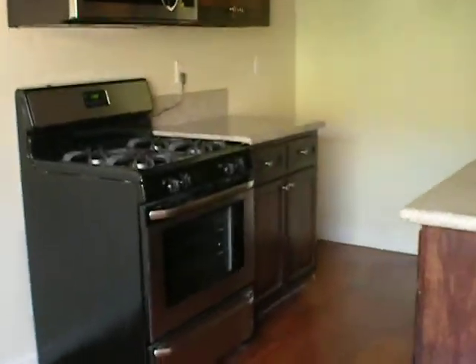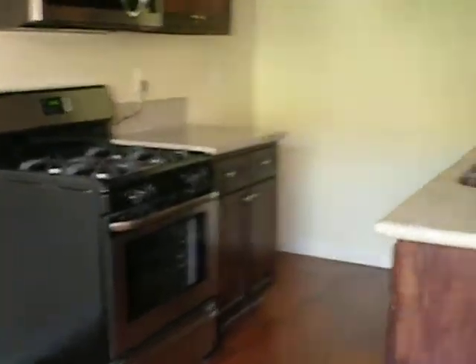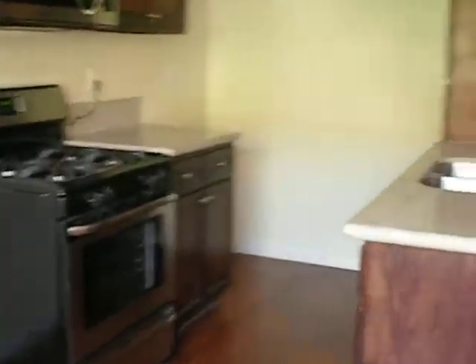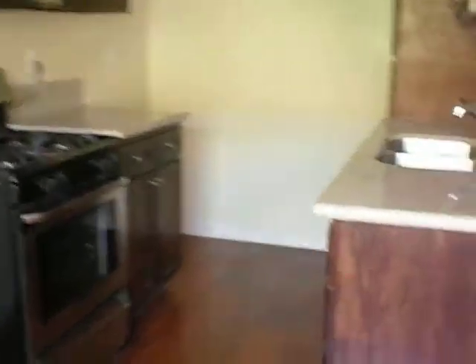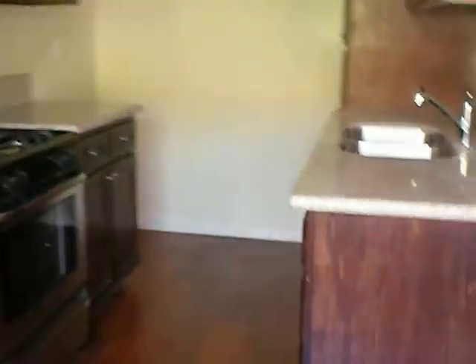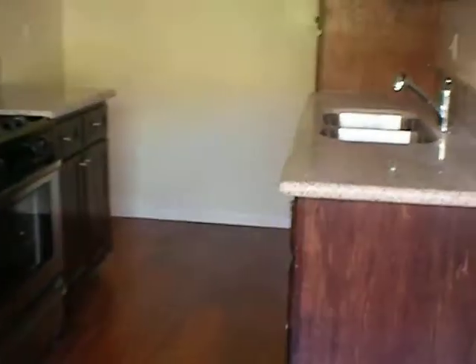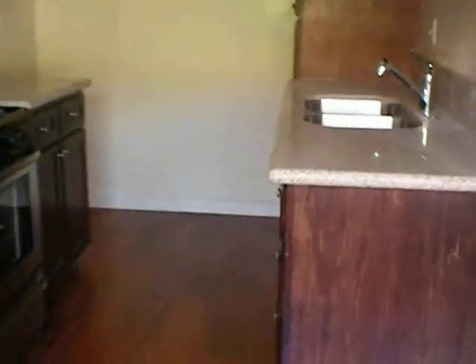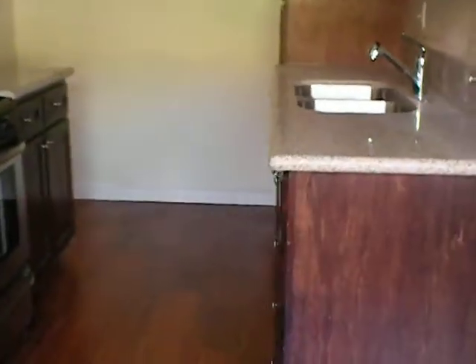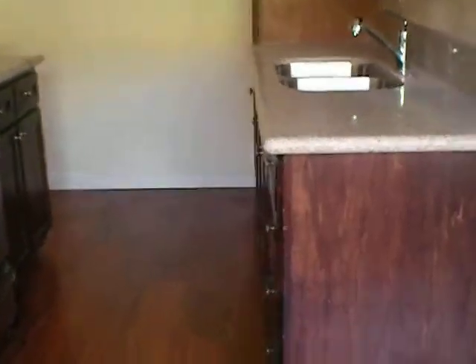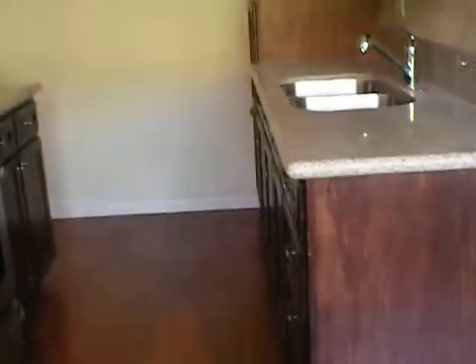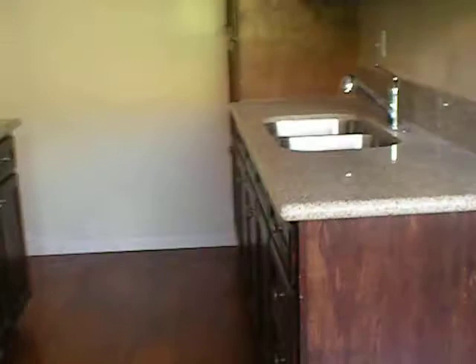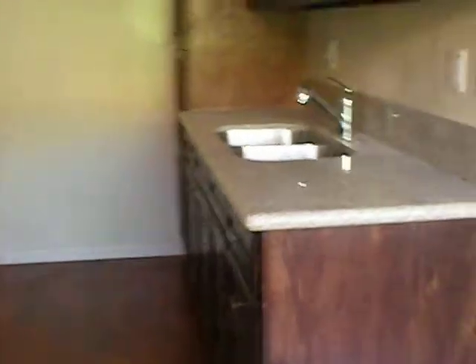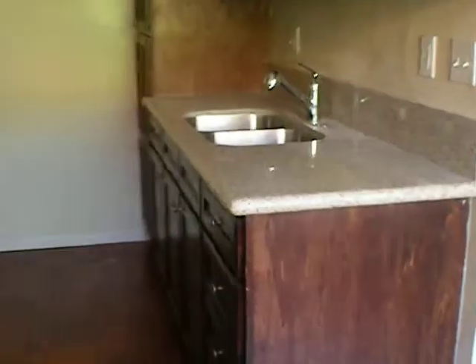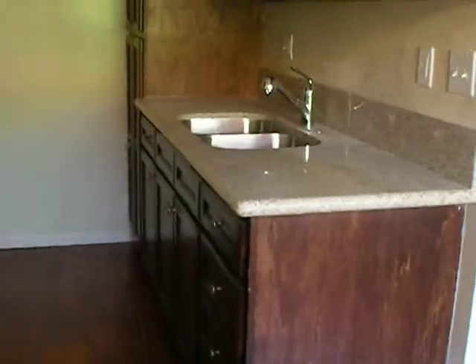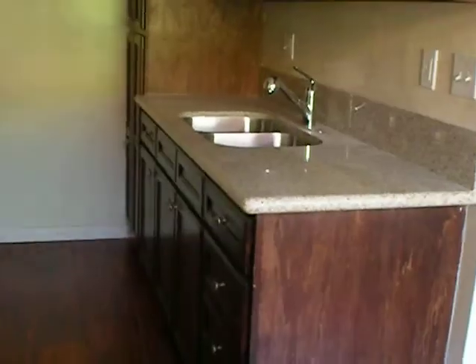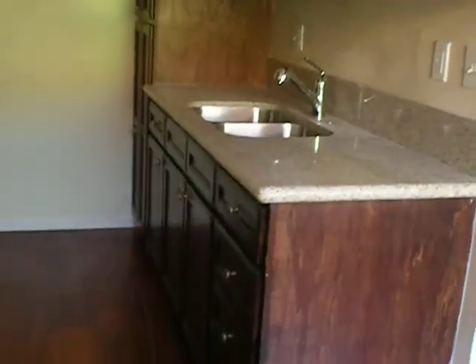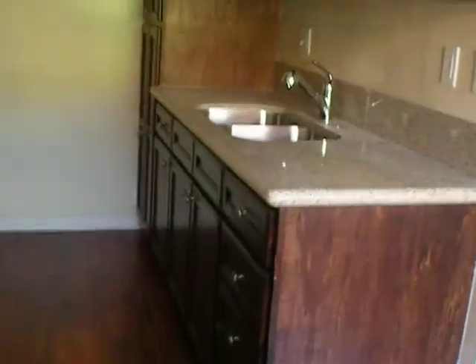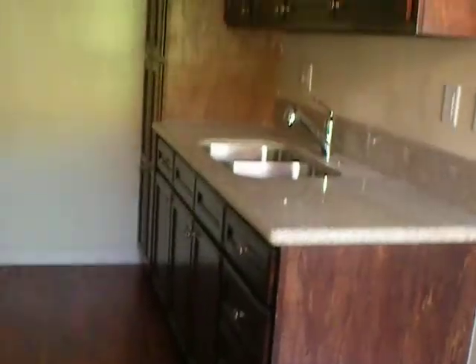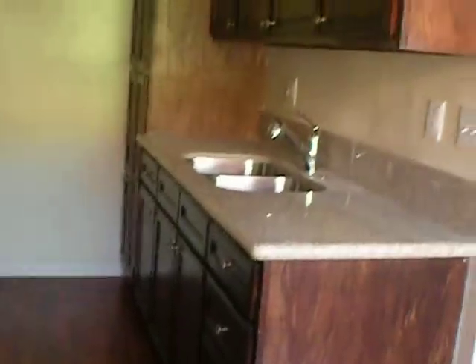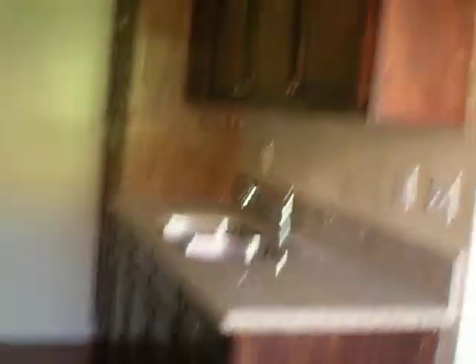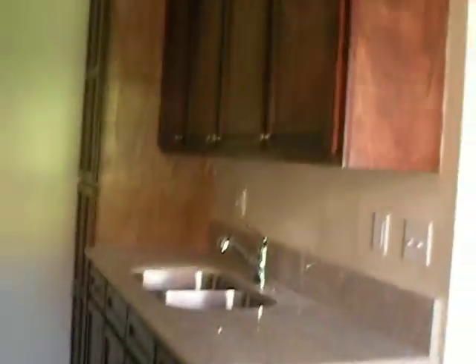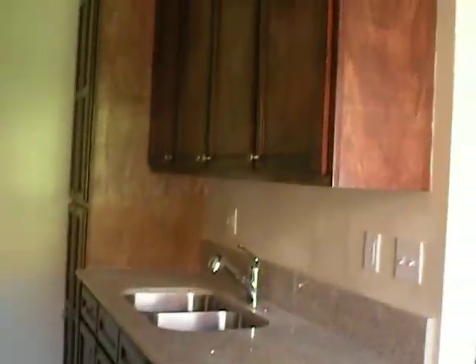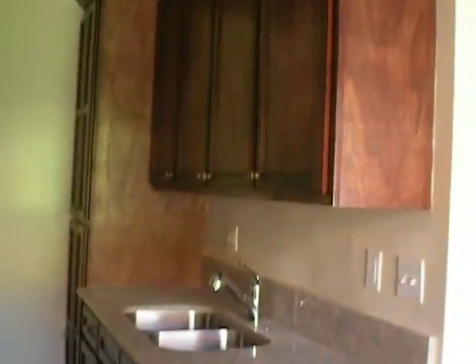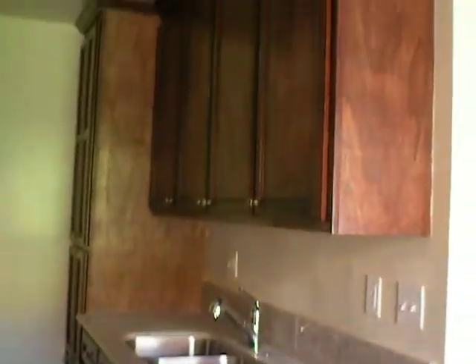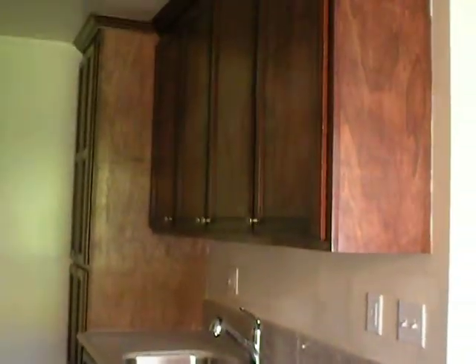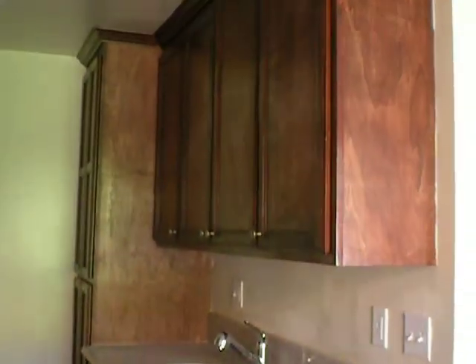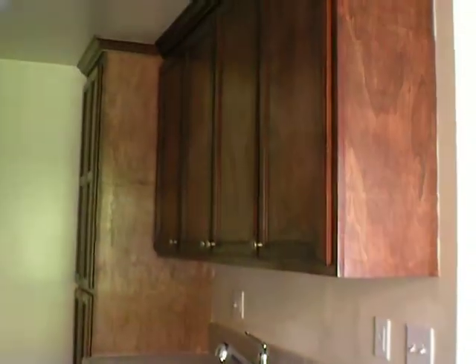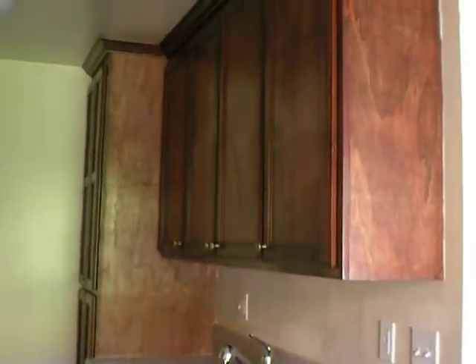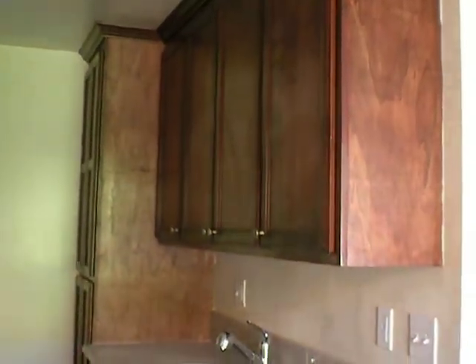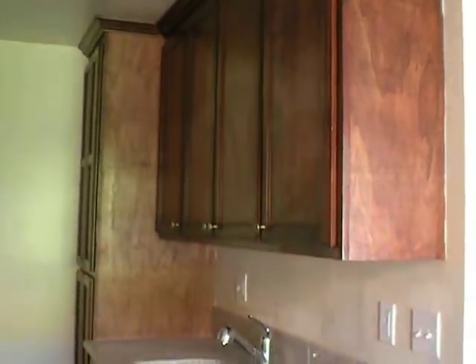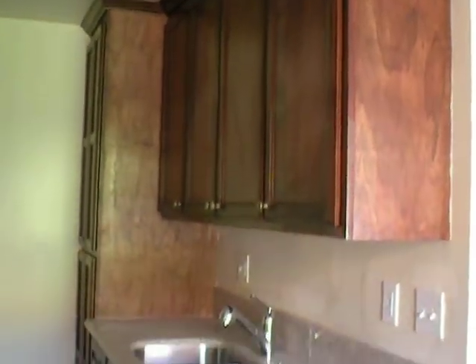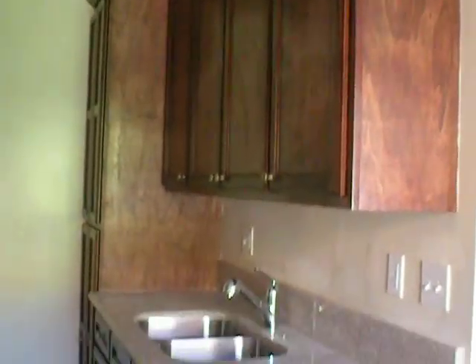The kitchen has new granite countertops and basically all new cabinetry.